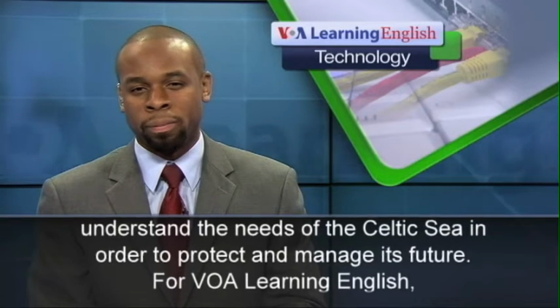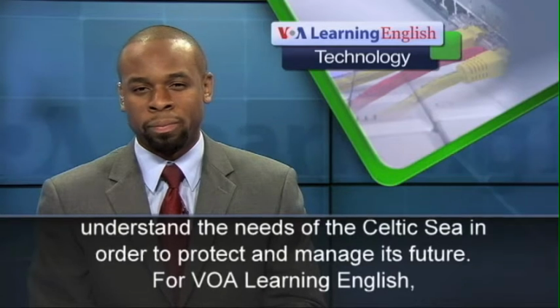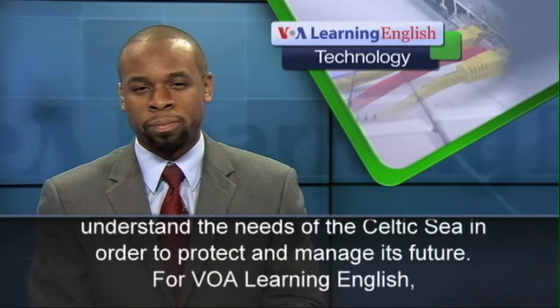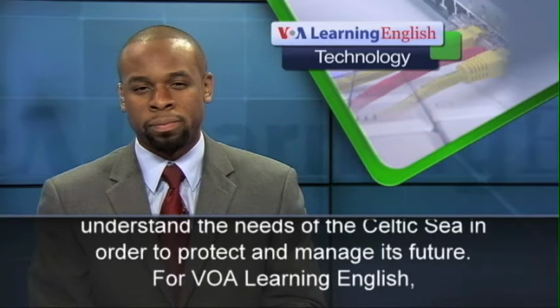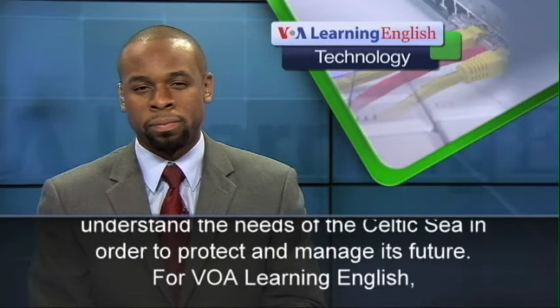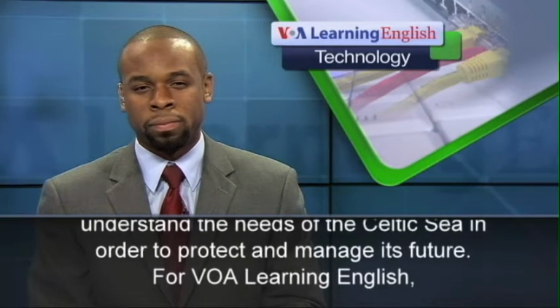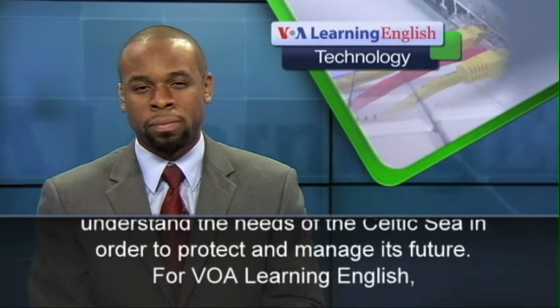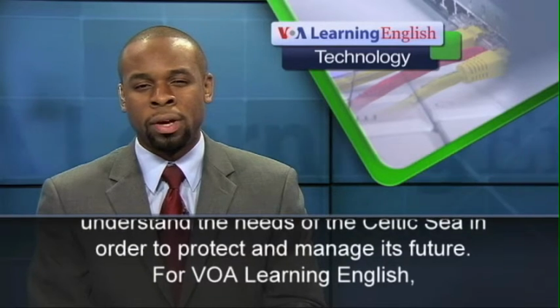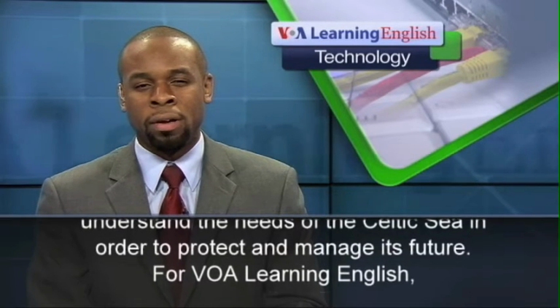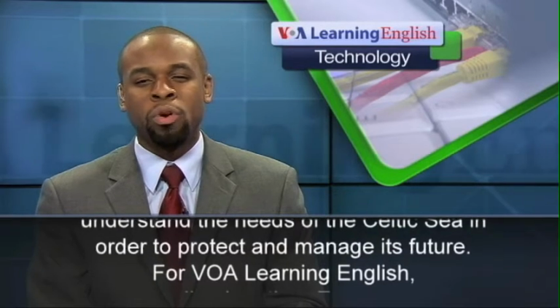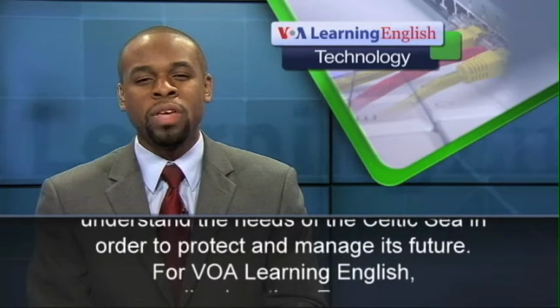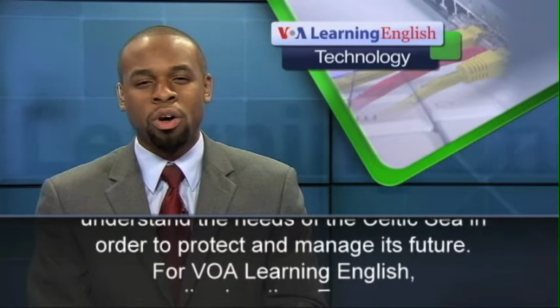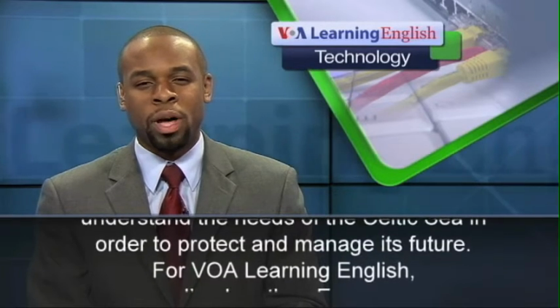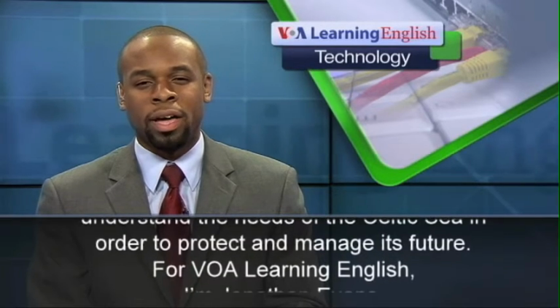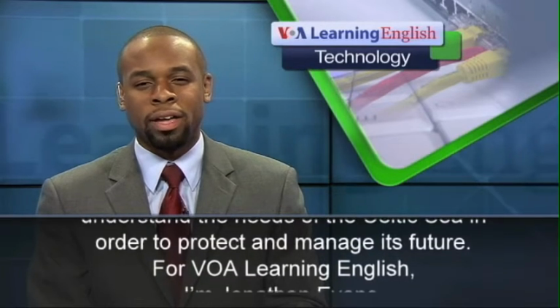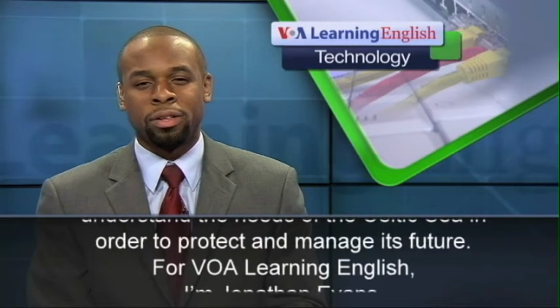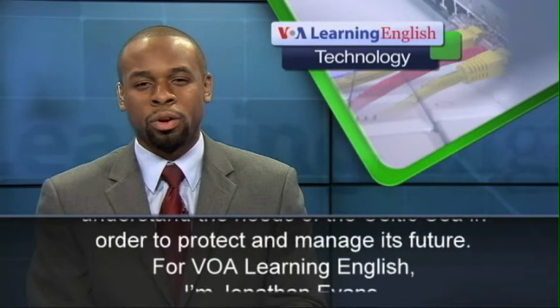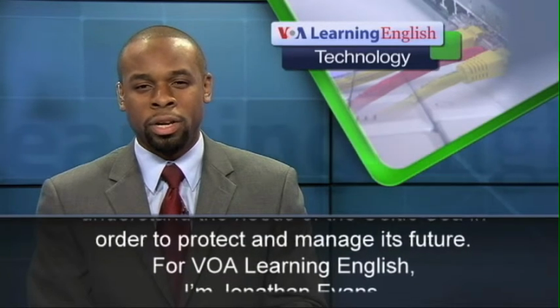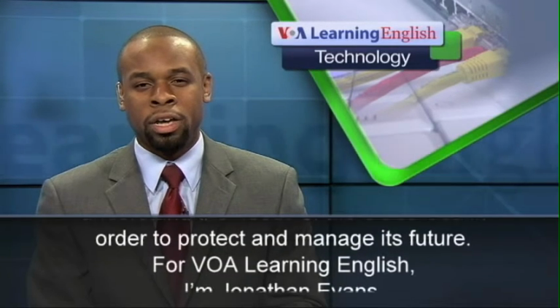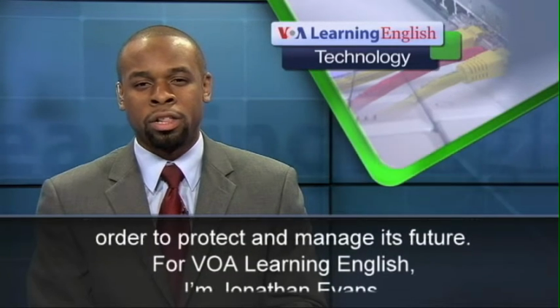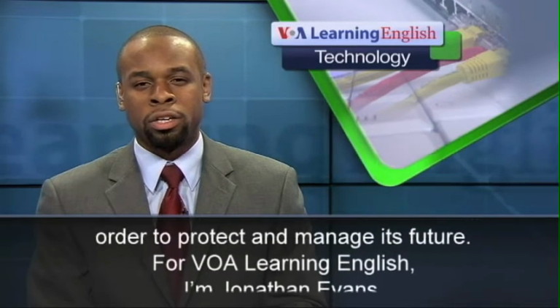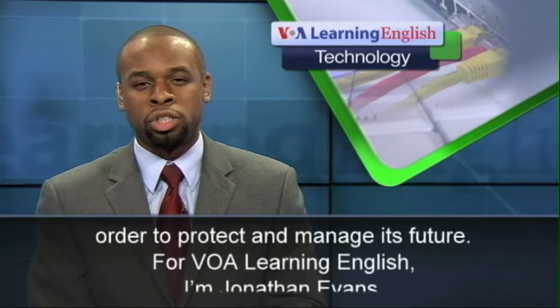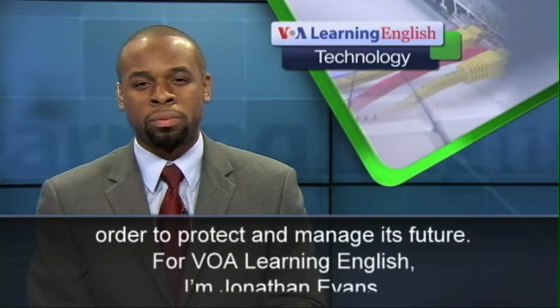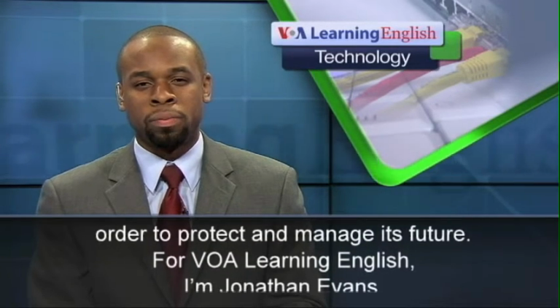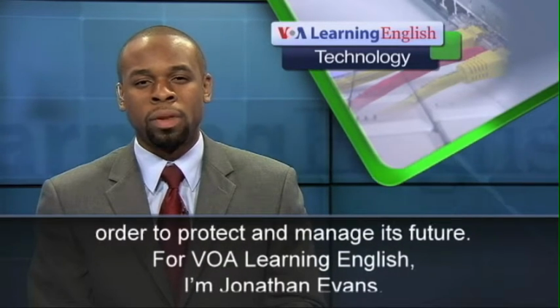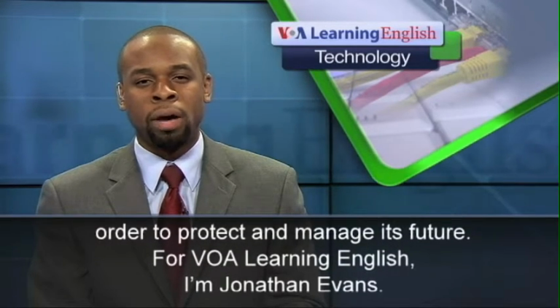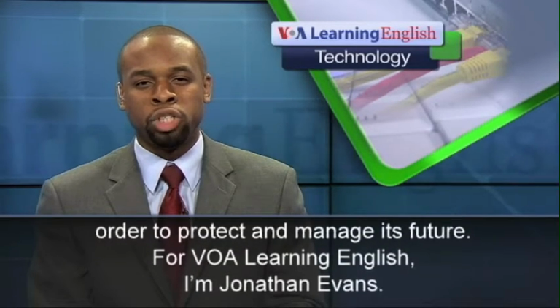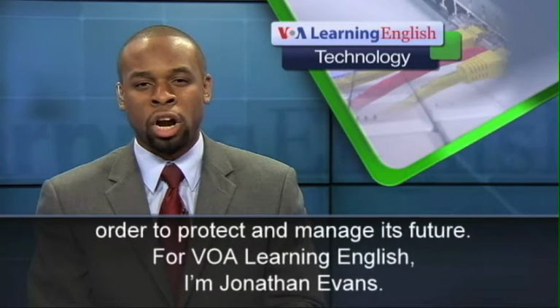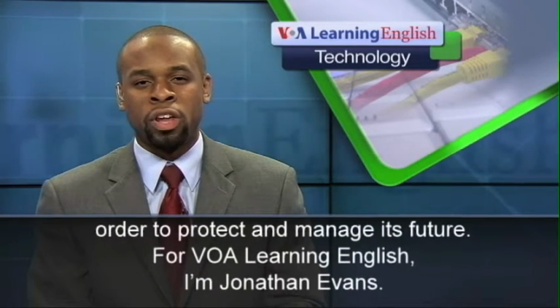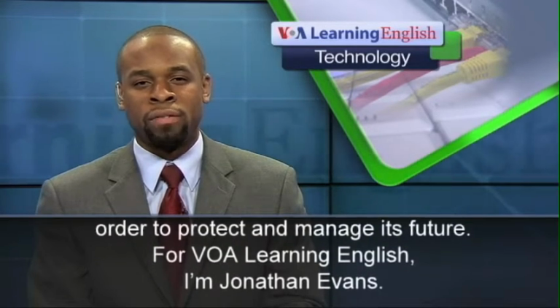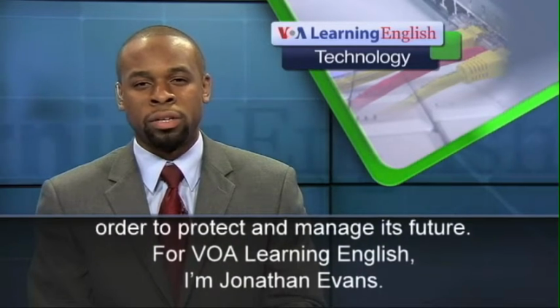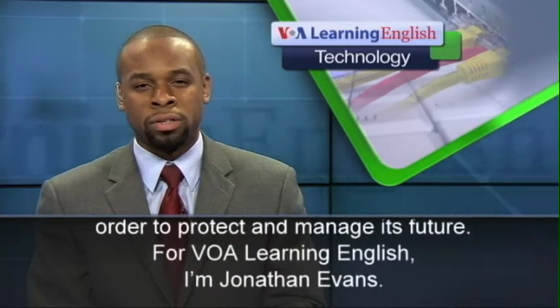For VOA Learning English, I'm Jonathan Evans.